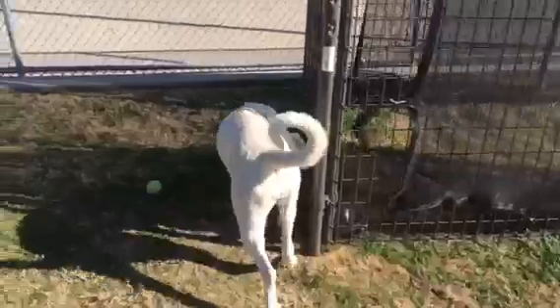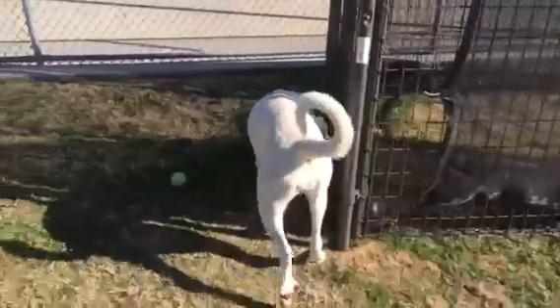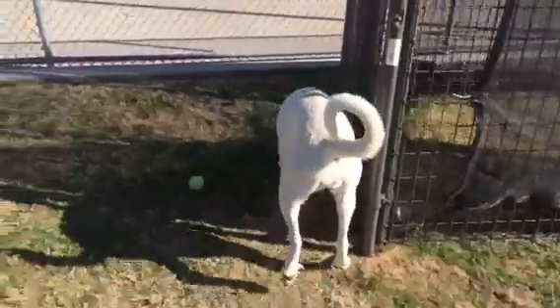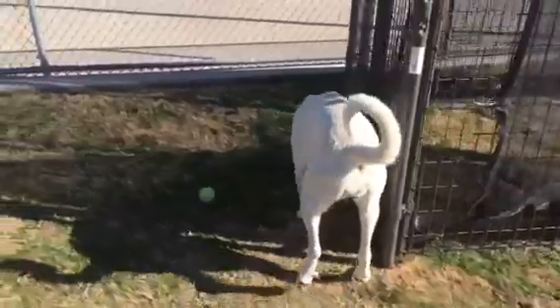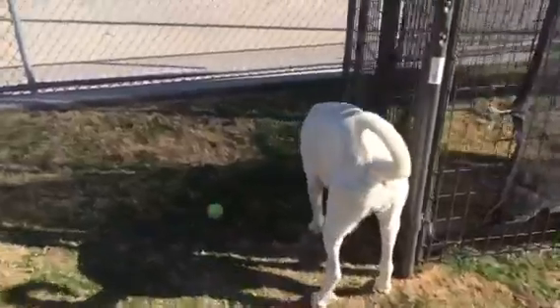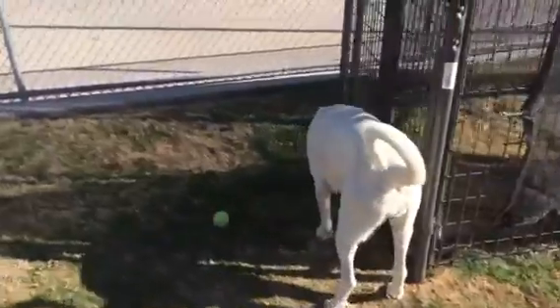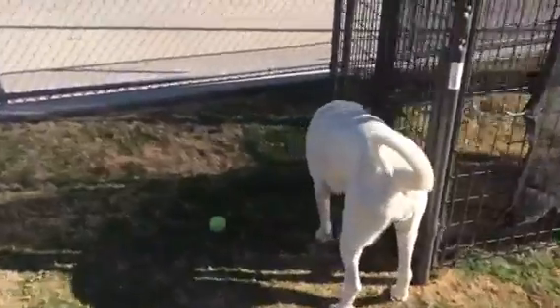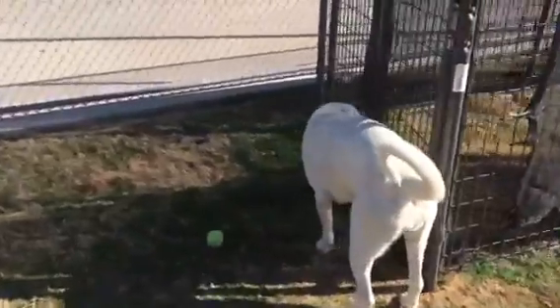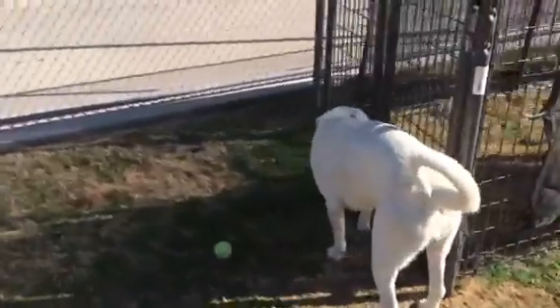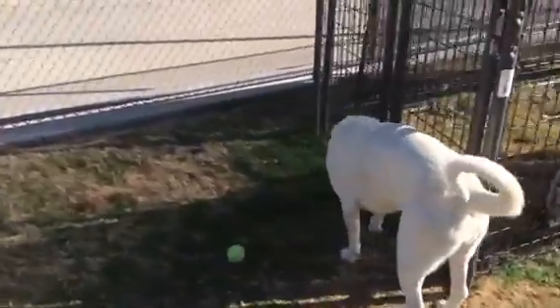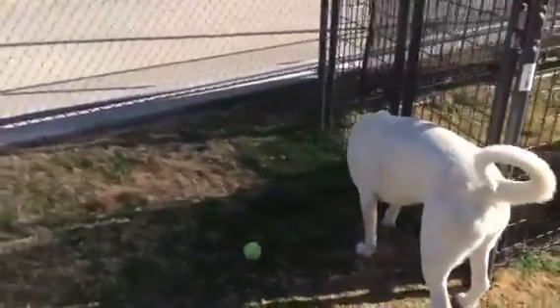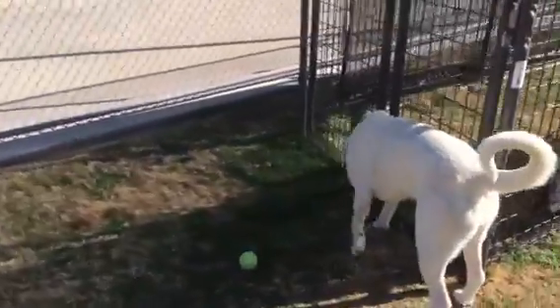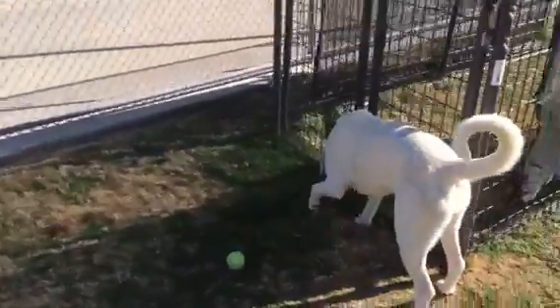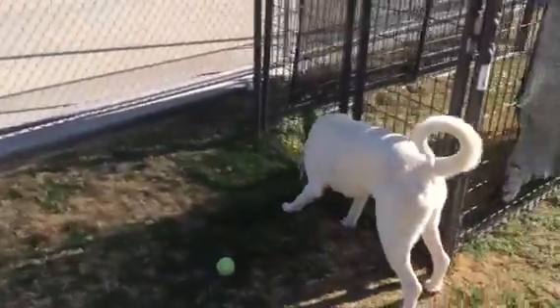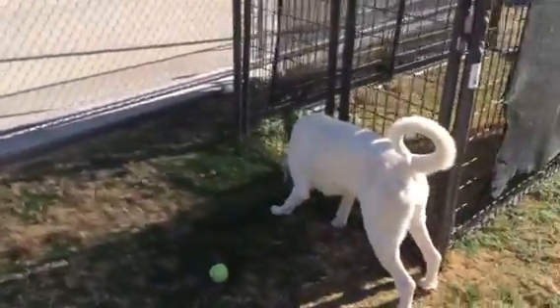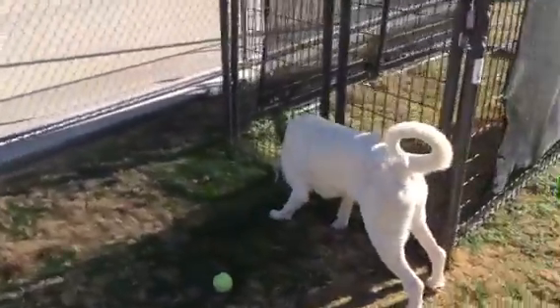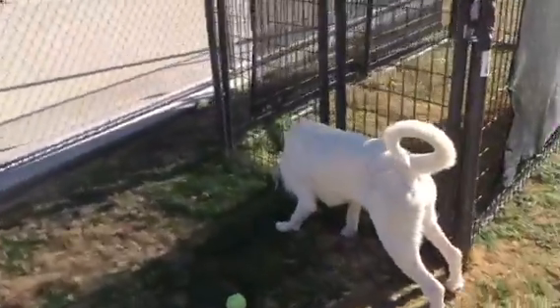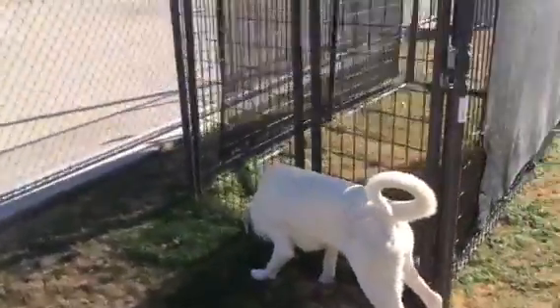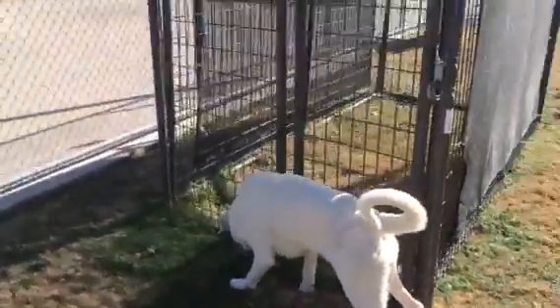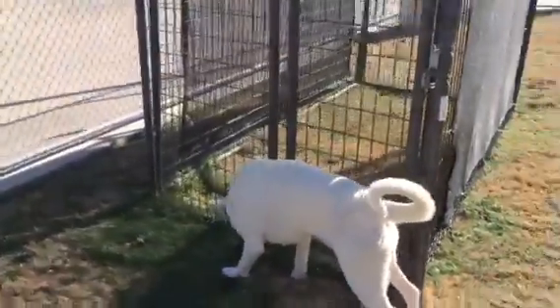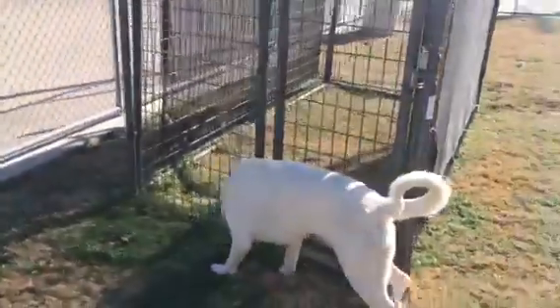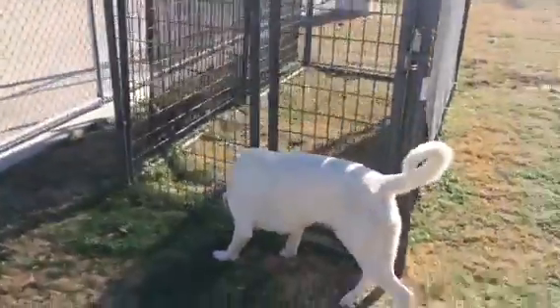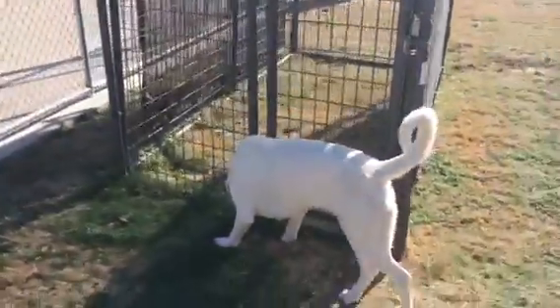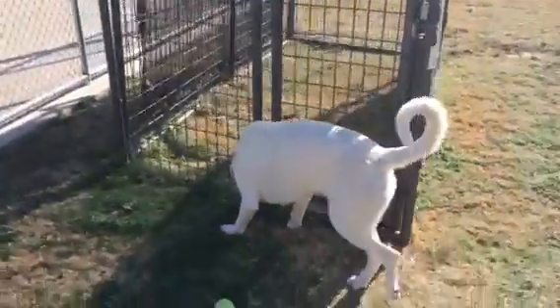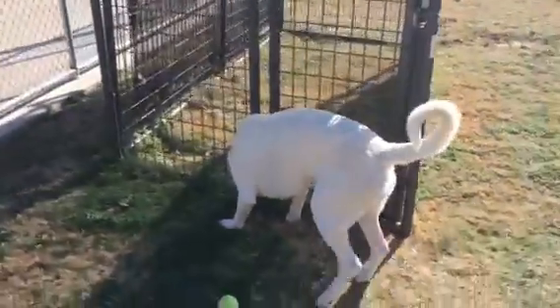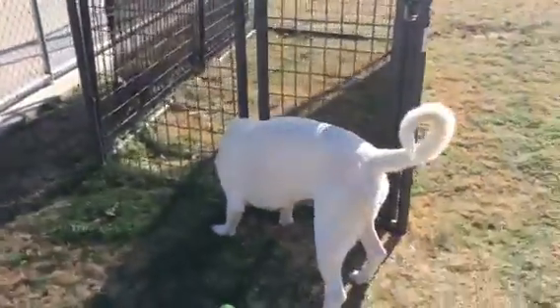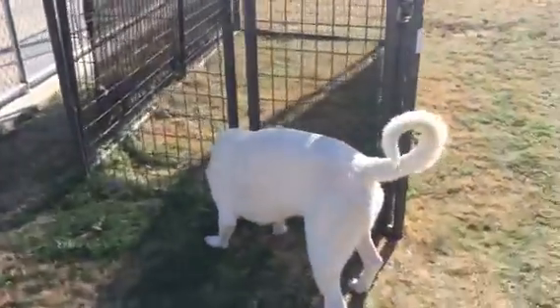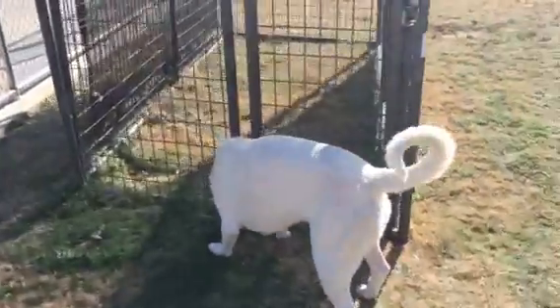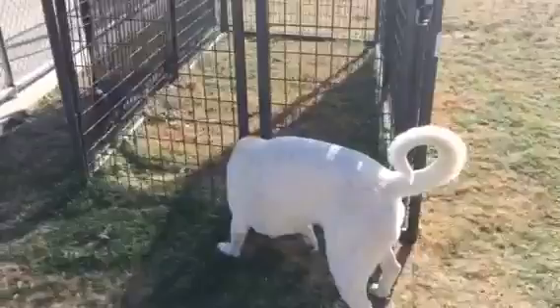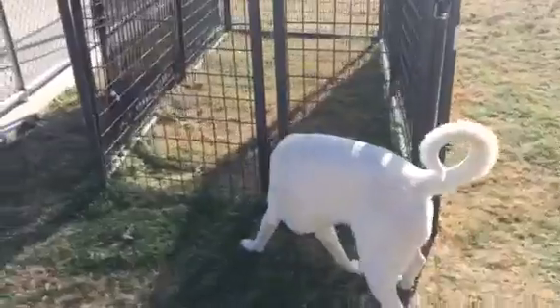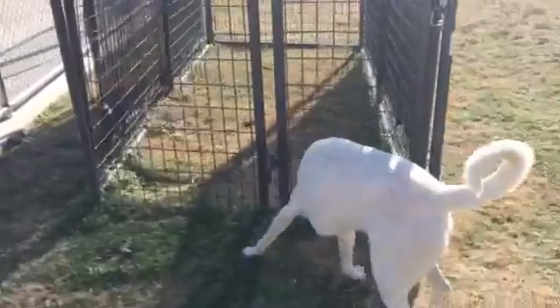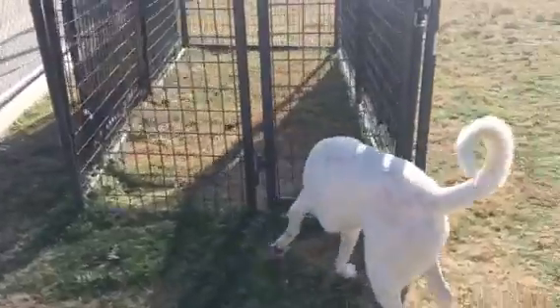Based on her teeth, we think that she is an adult, probably two to three years old.